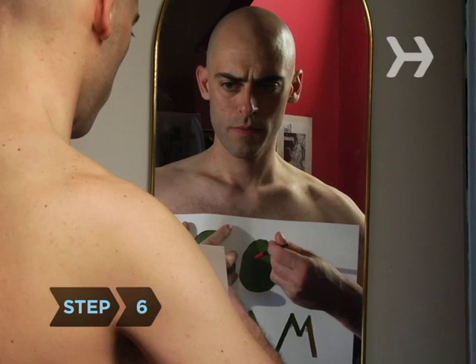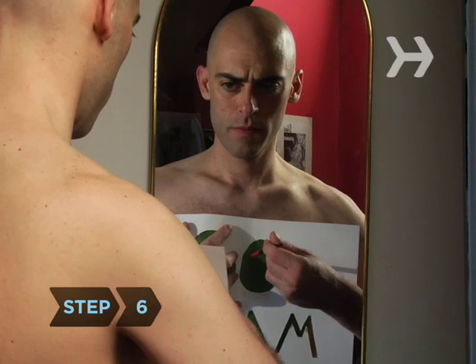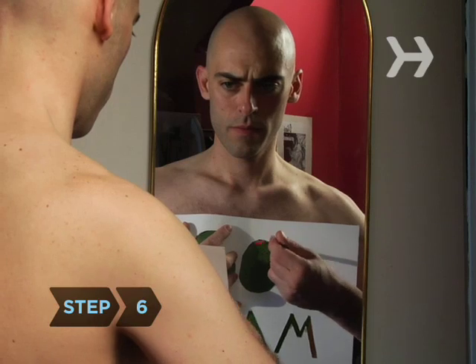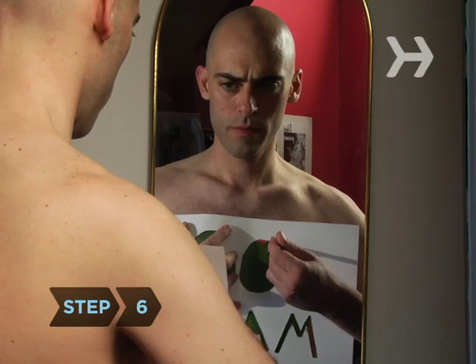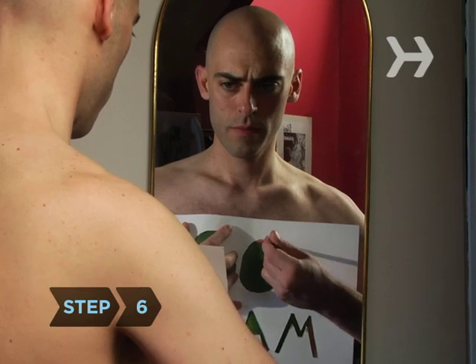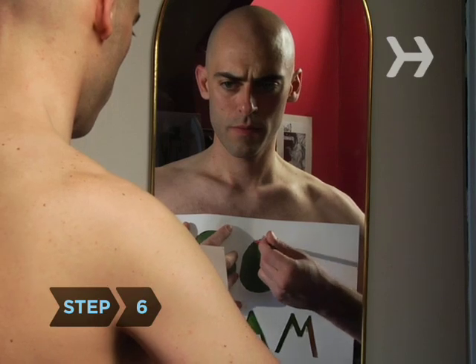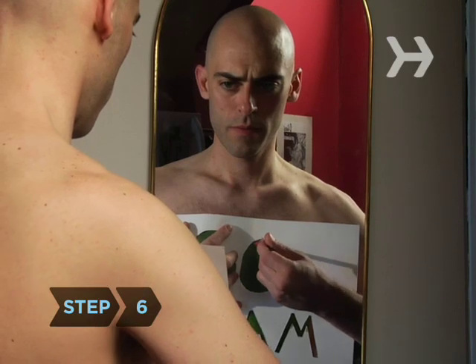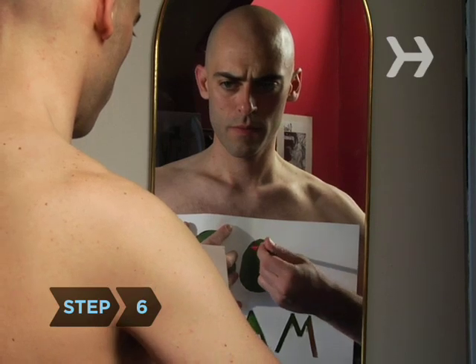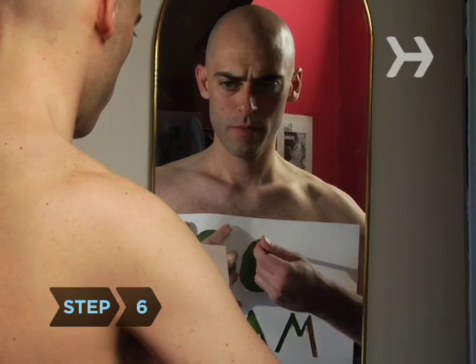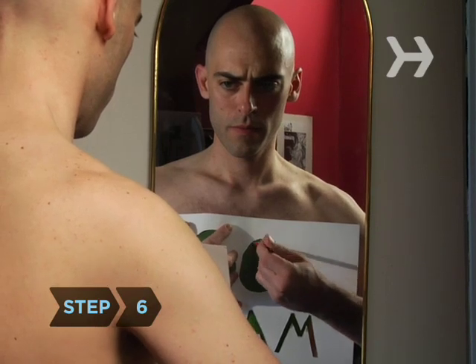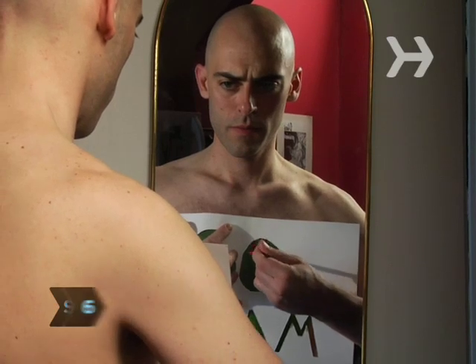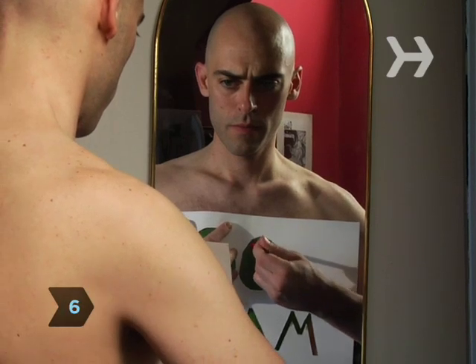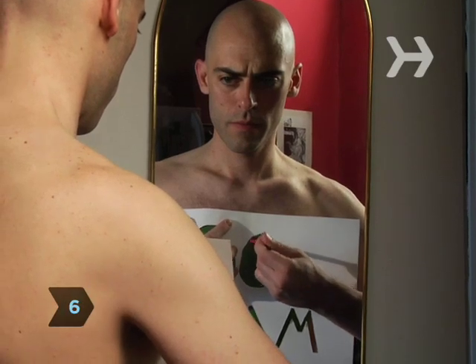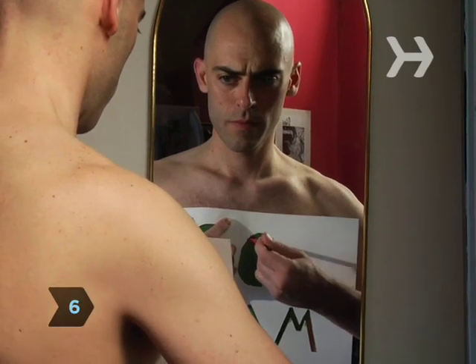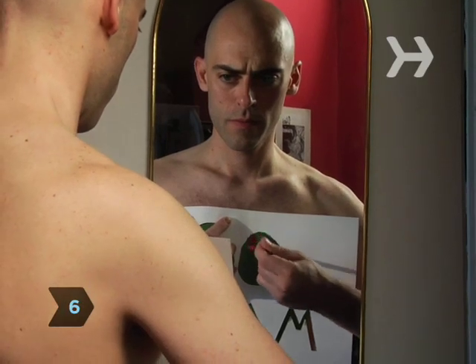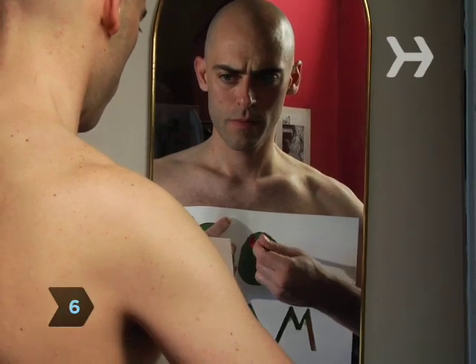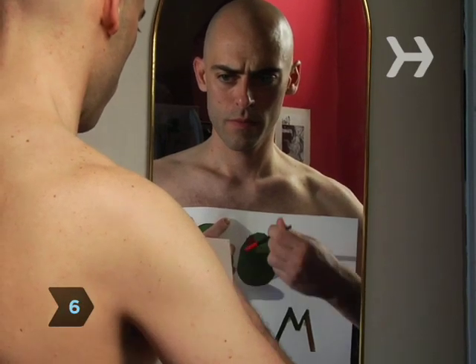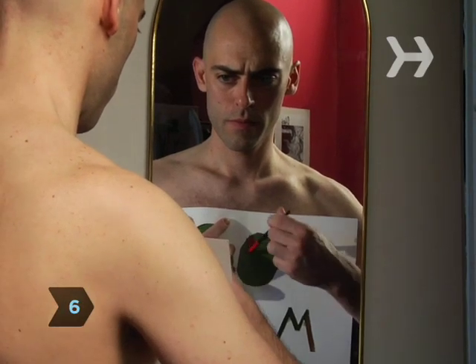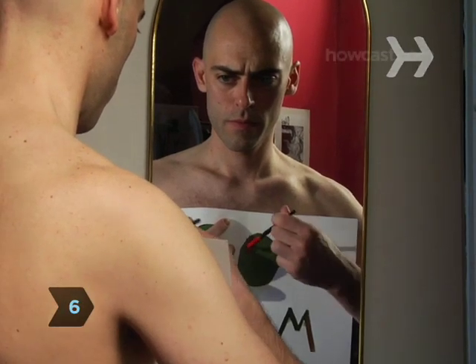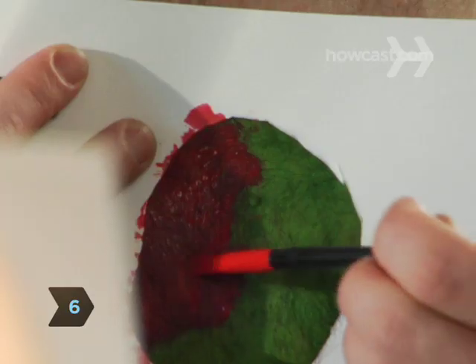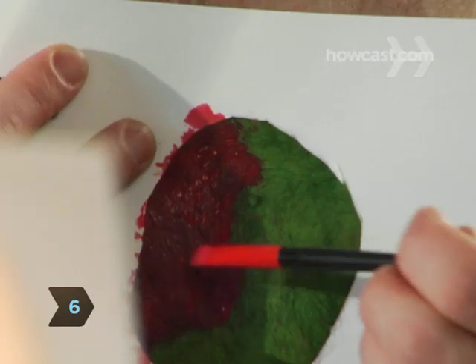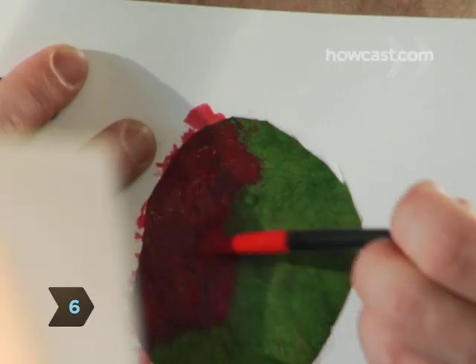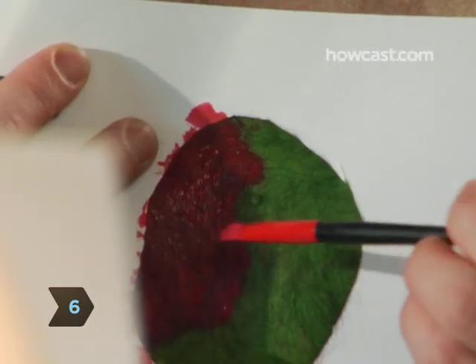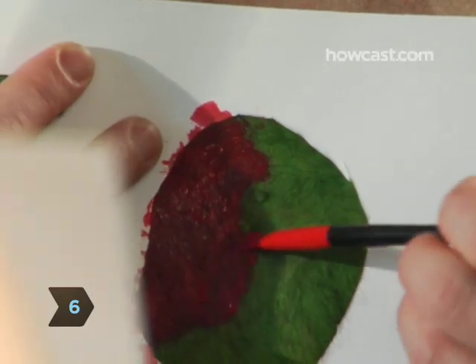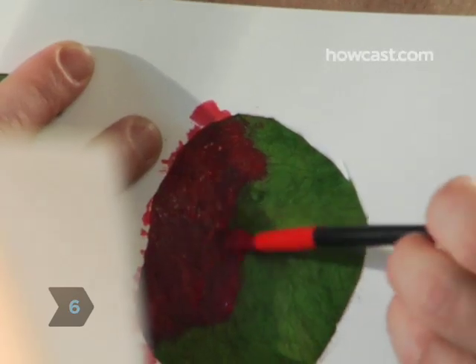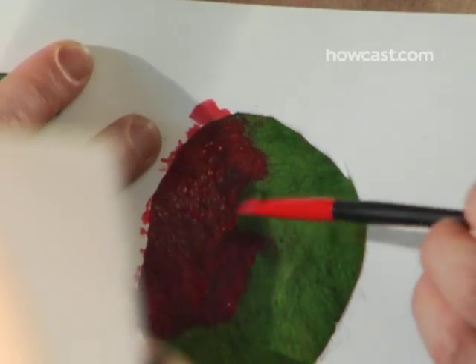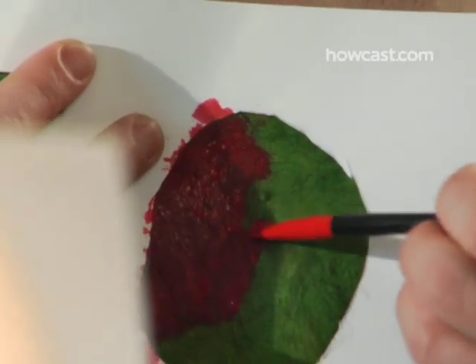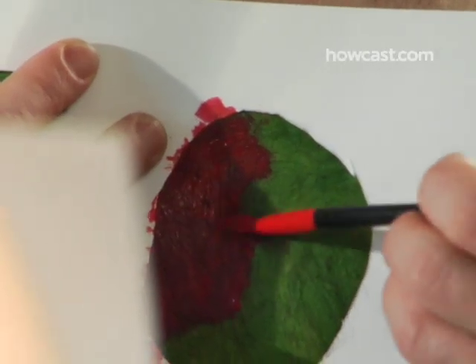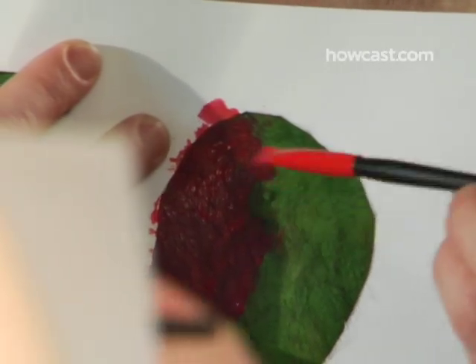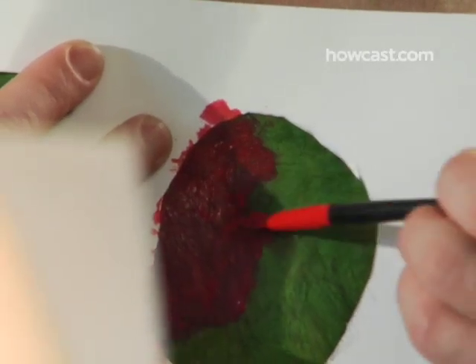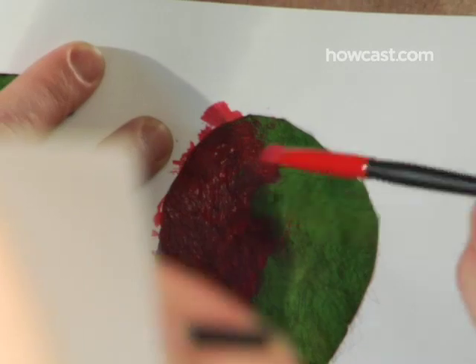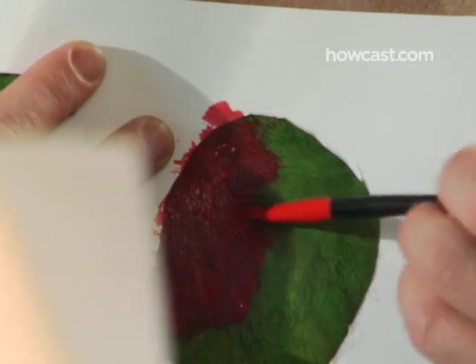Step 6. When the base is dry, secure the stencils and use brushes to paint your words and designs.